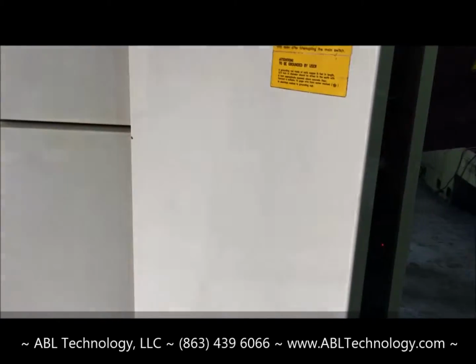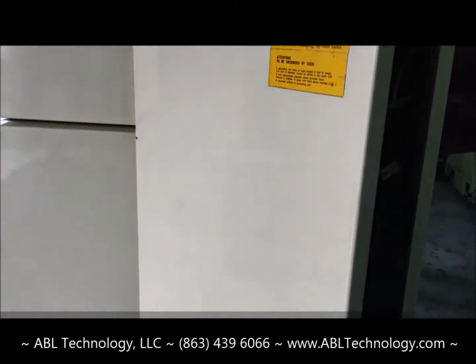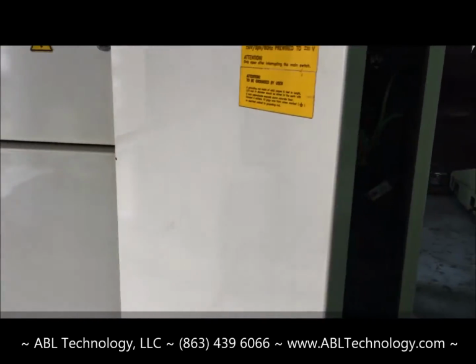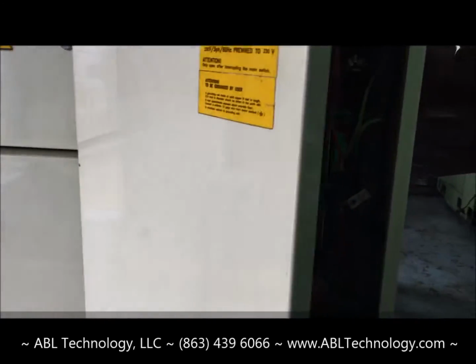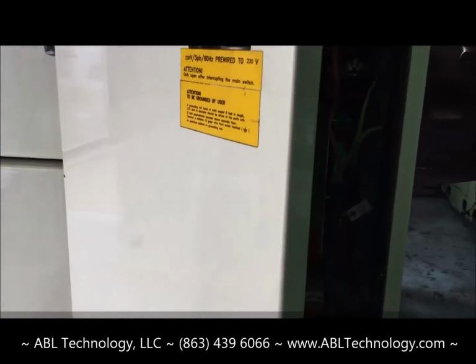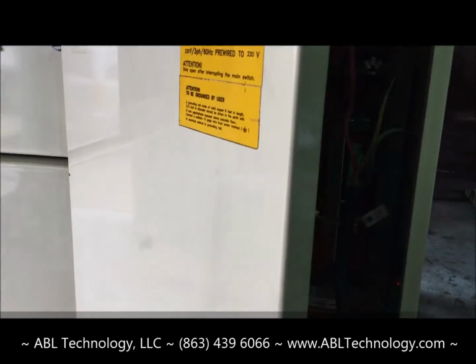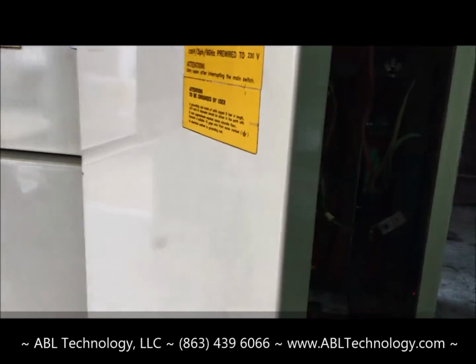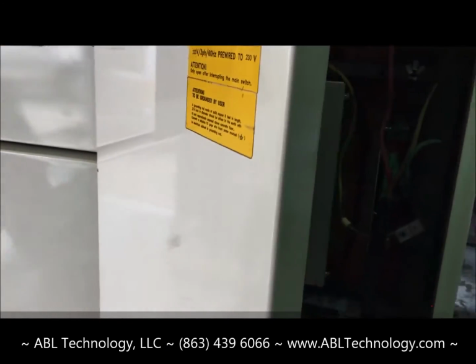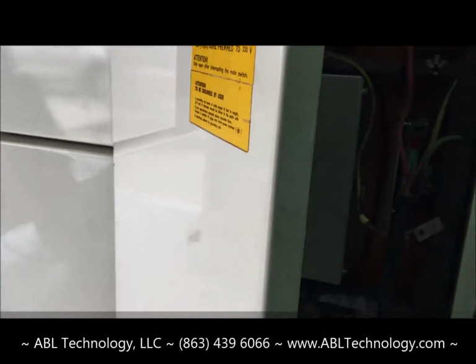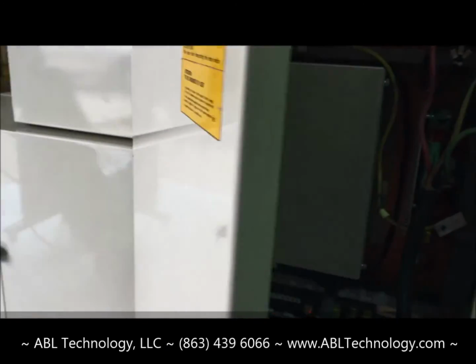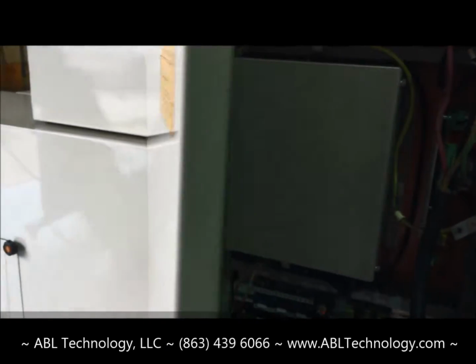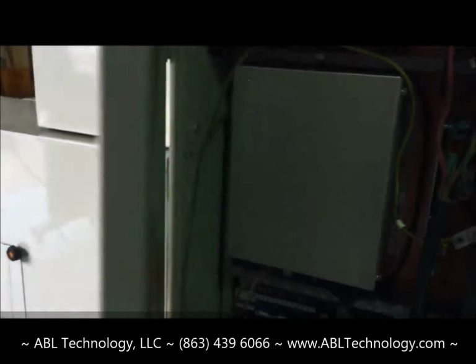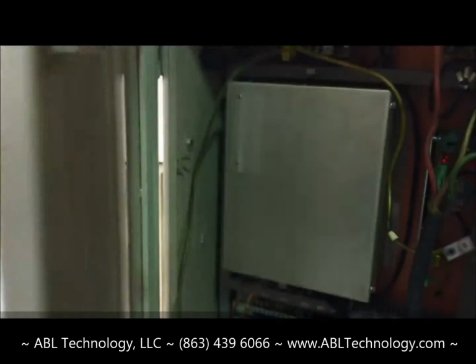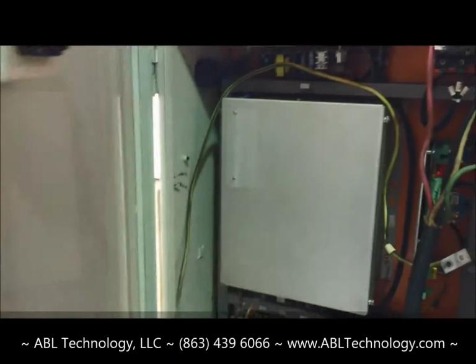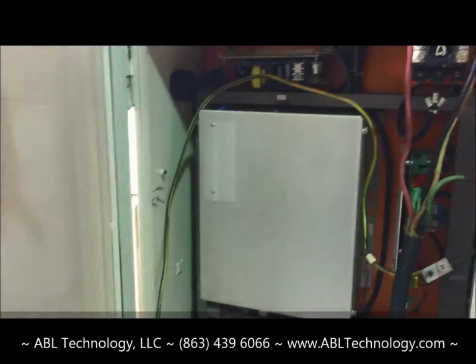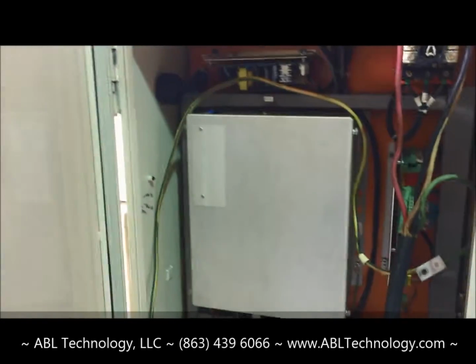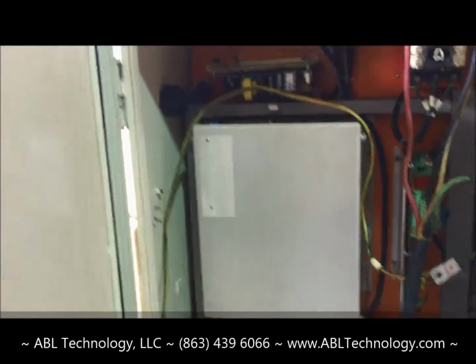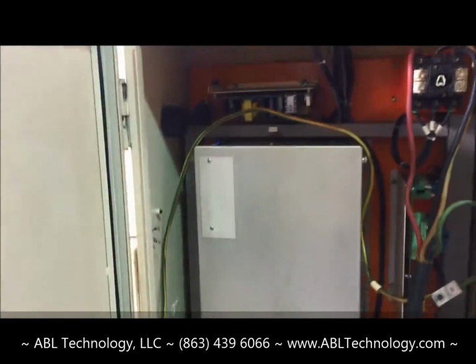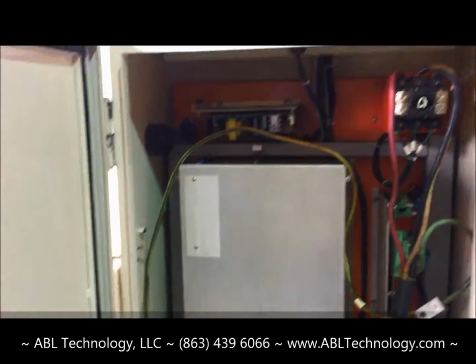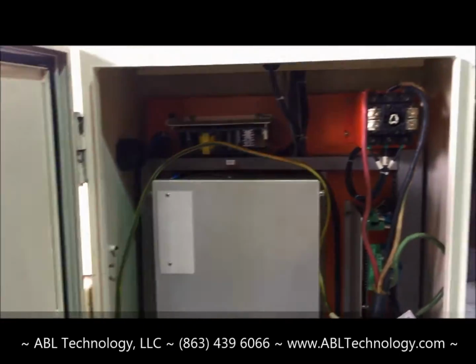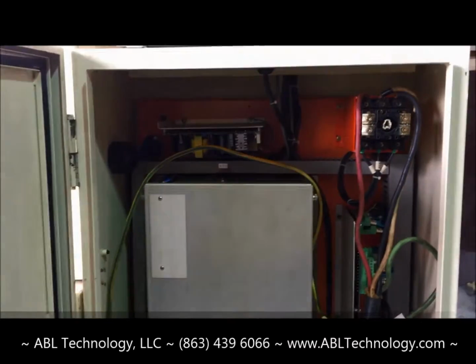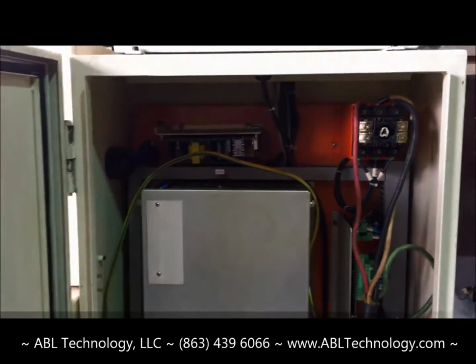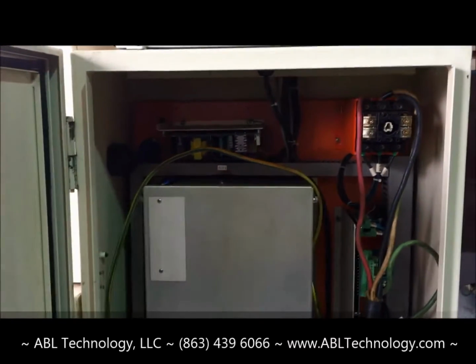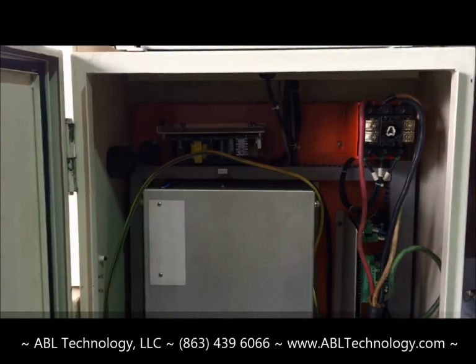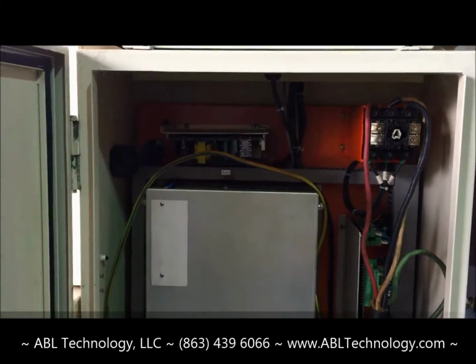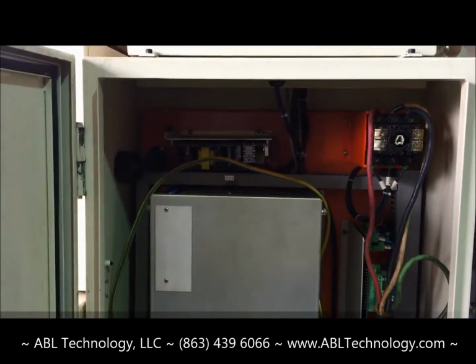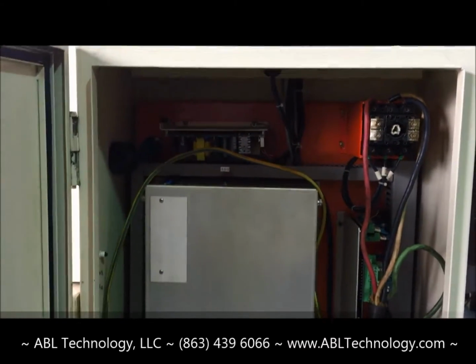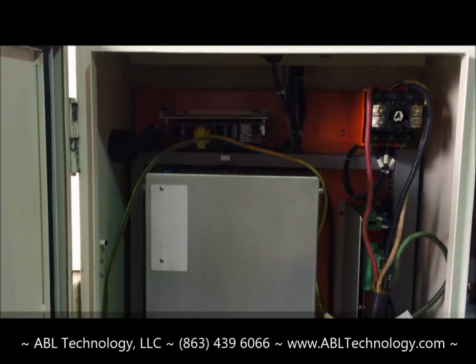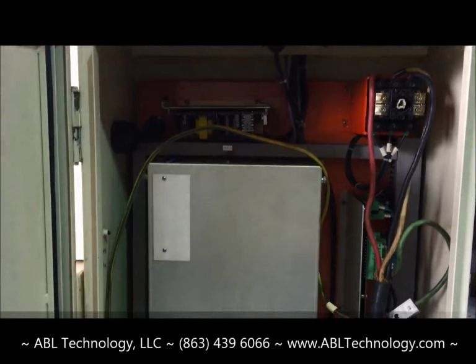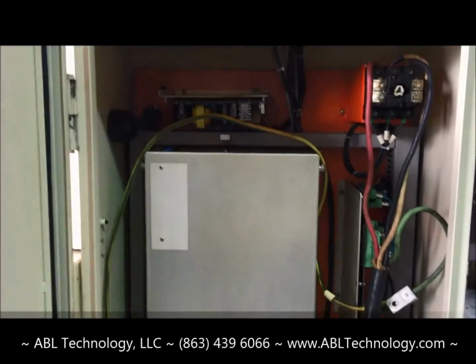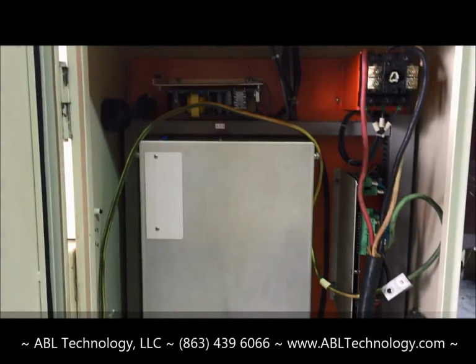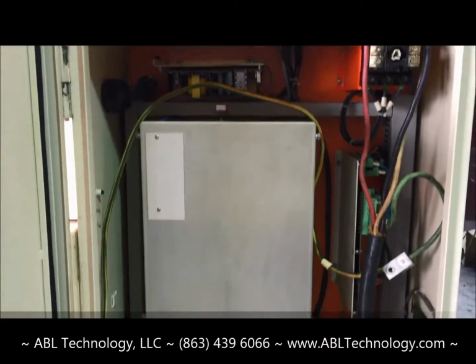It's wired 230 voltage, three-phase. The electrical cabinet is very clean.